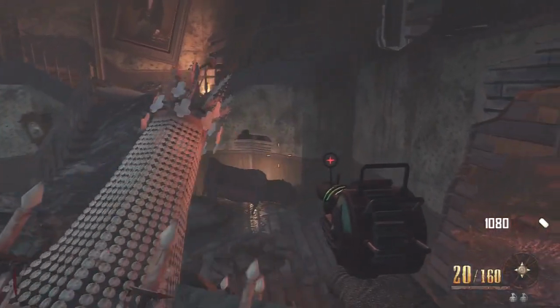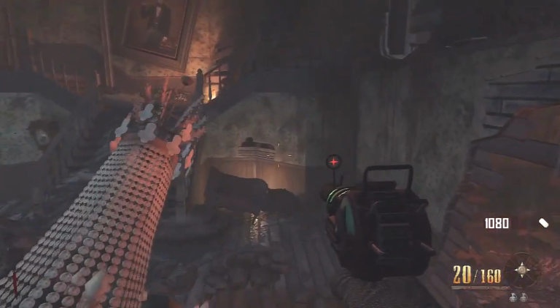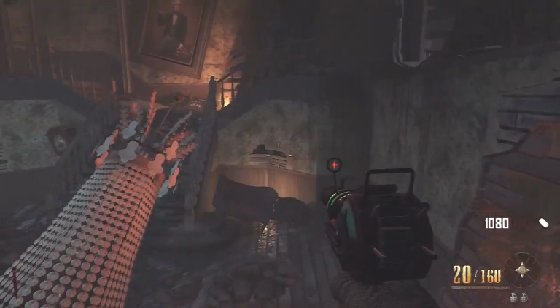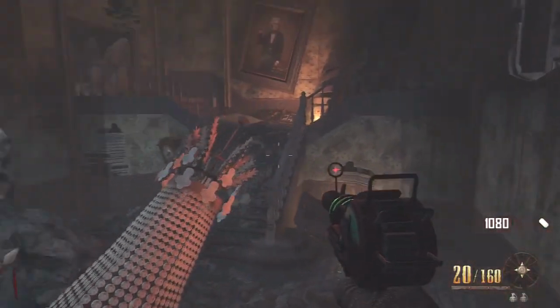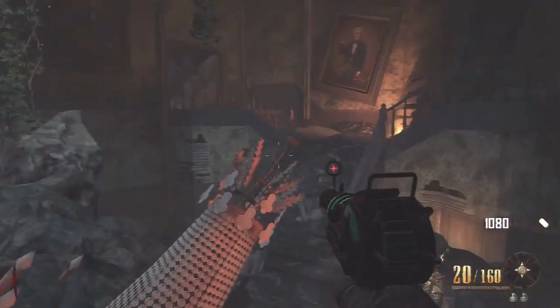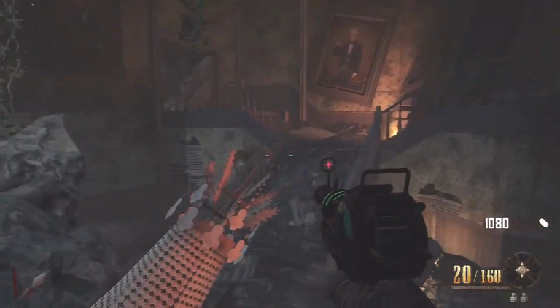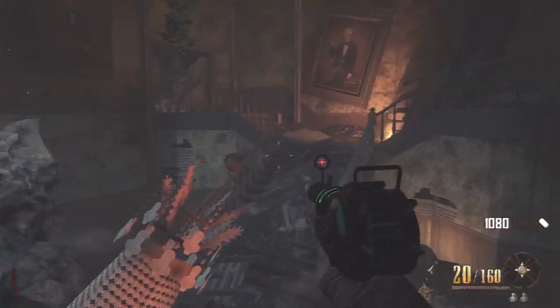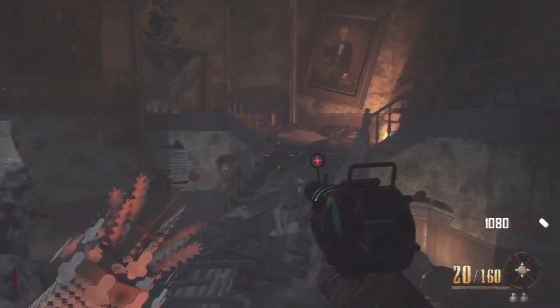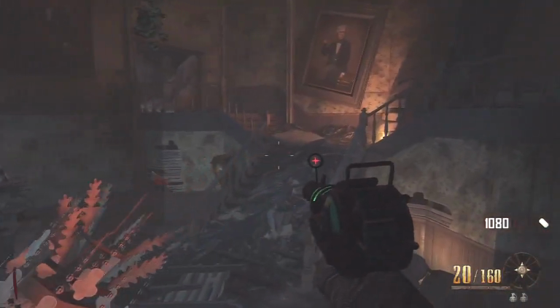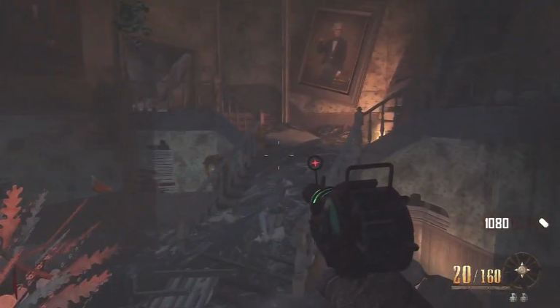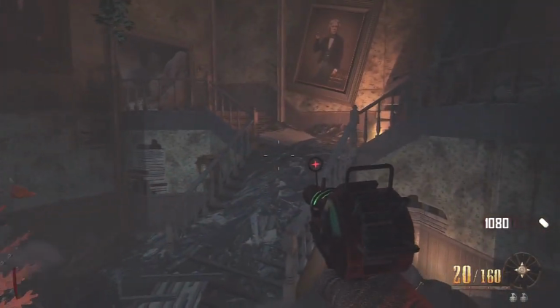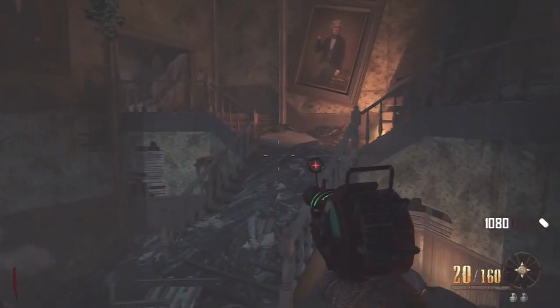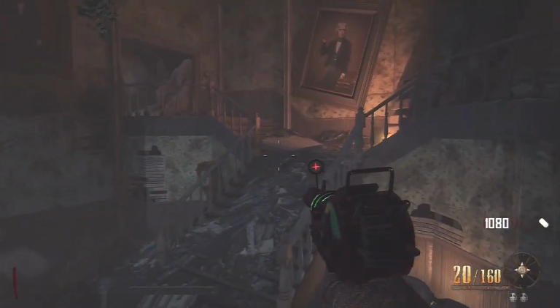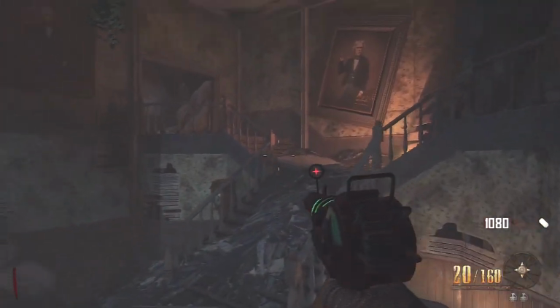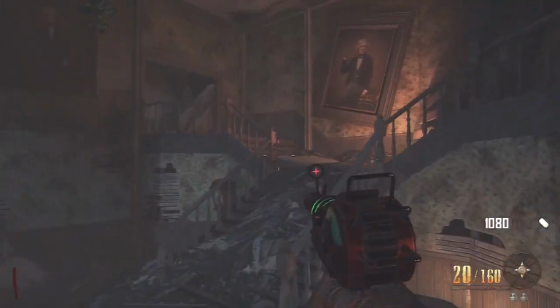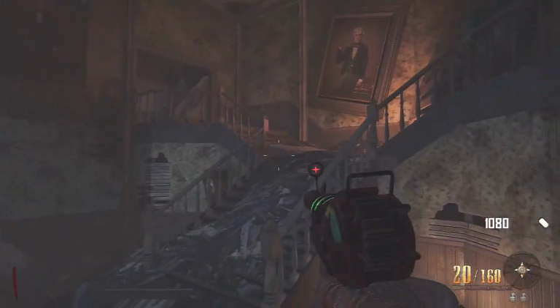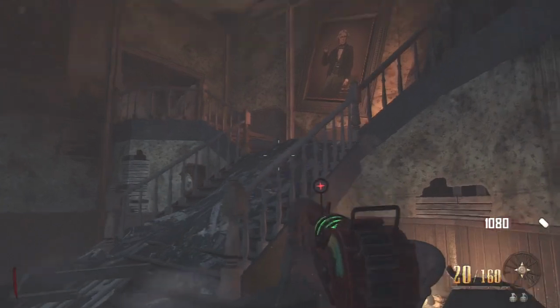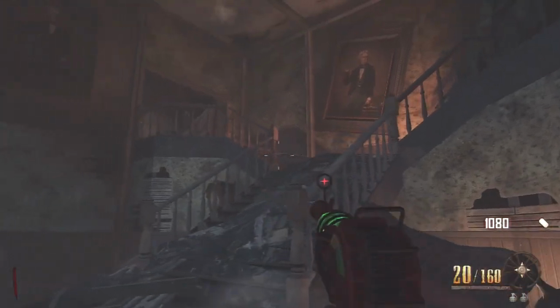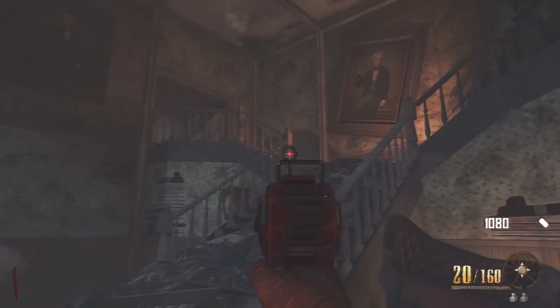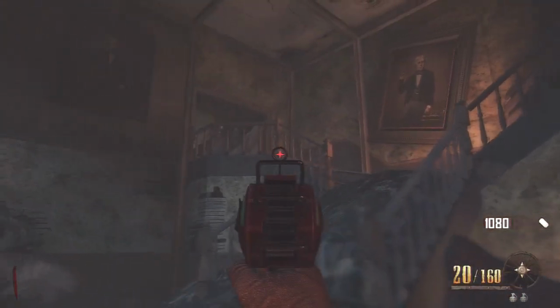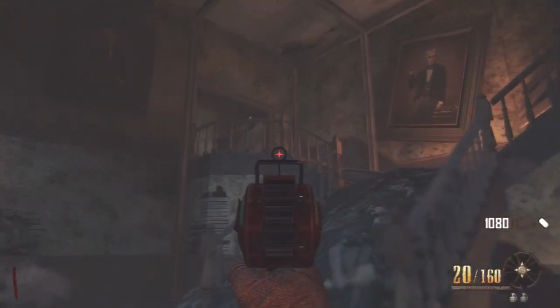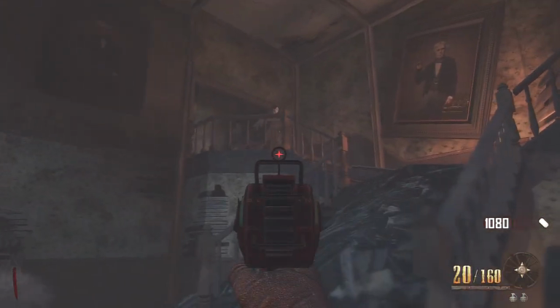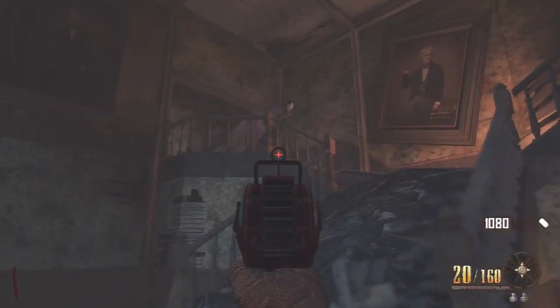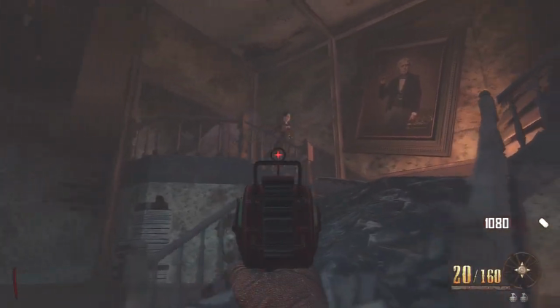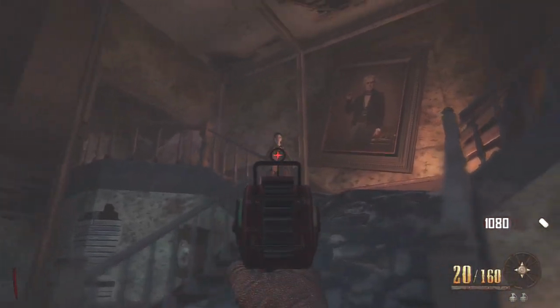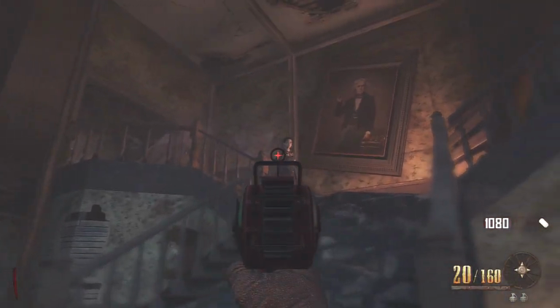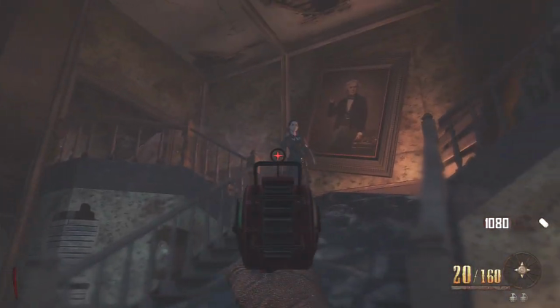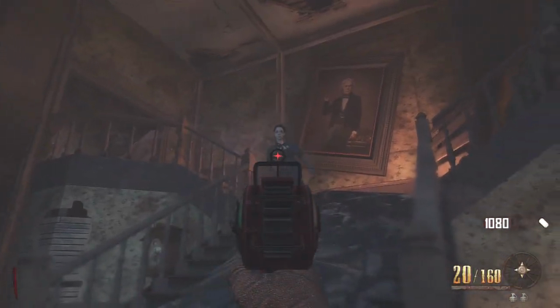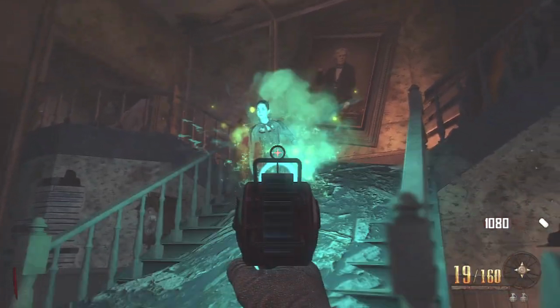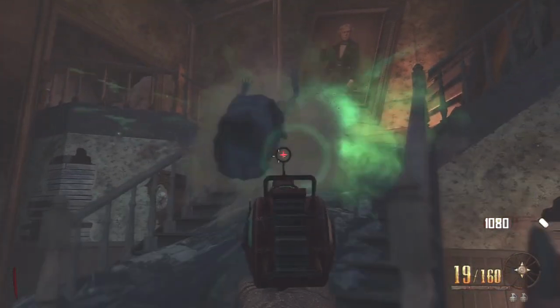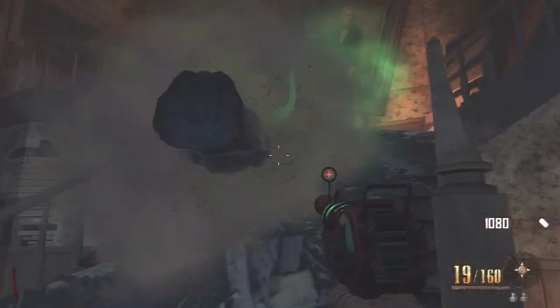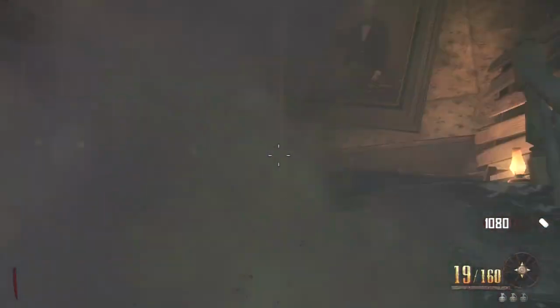So when you go through the door, you just want to drop down and the first ghost, the mistress, will come up on the top of the stairs. You want to stay at the bottom and shoot it.